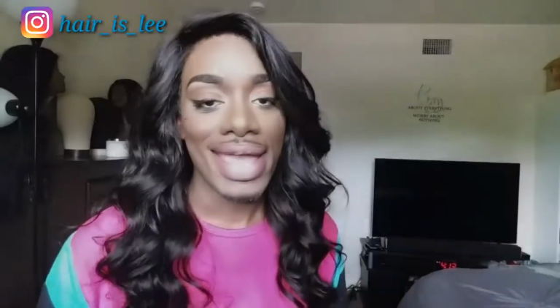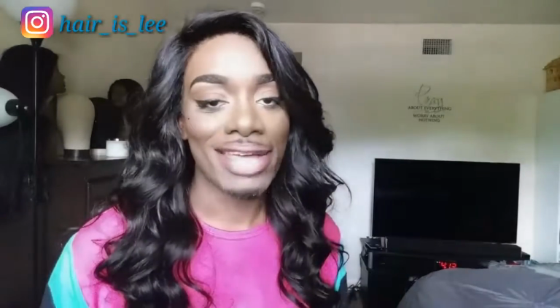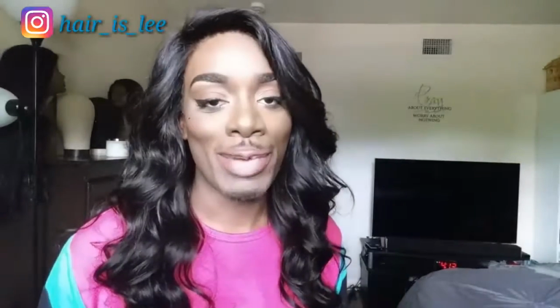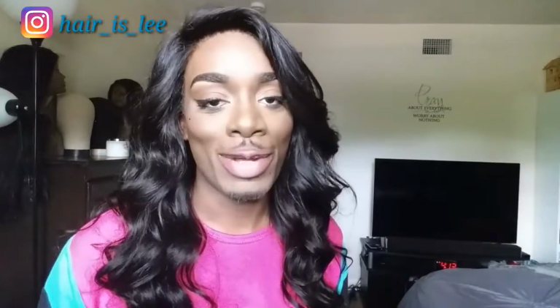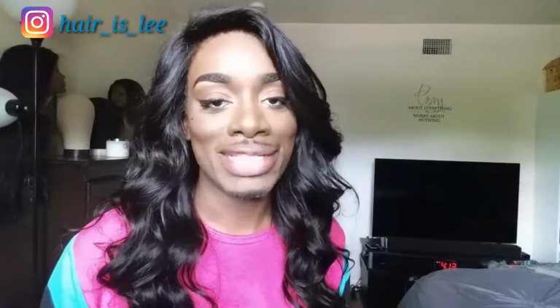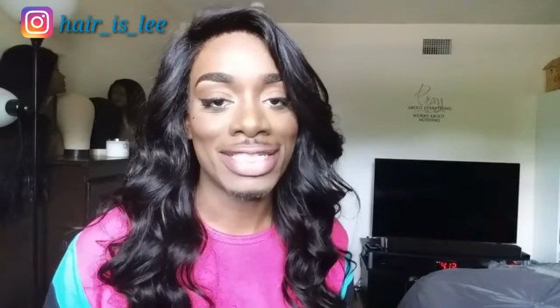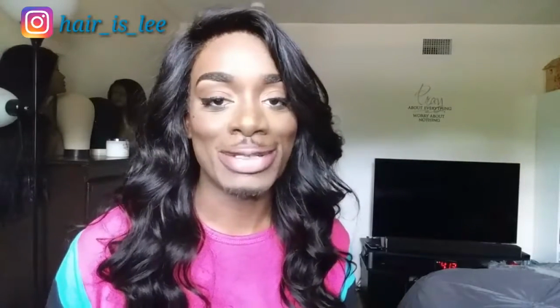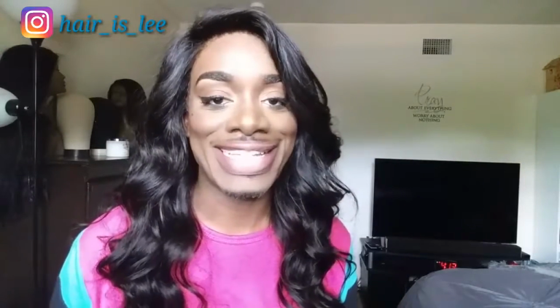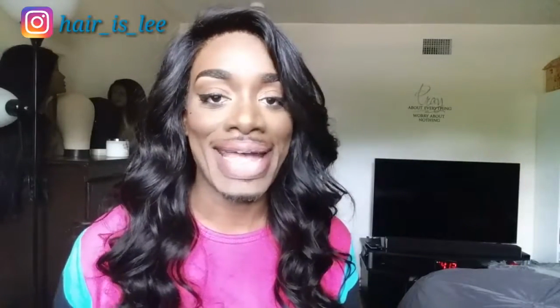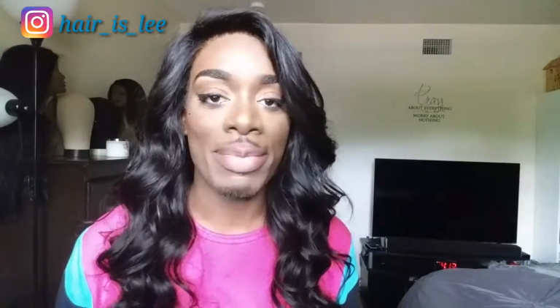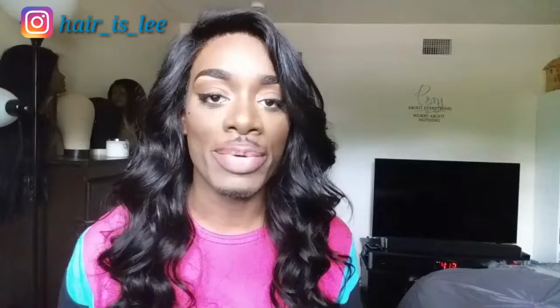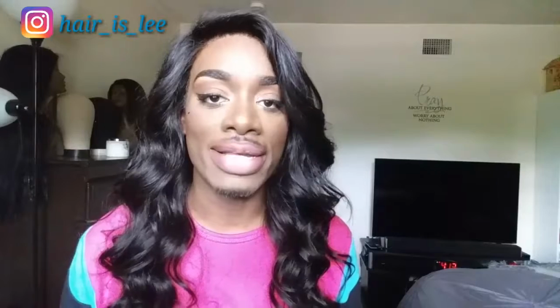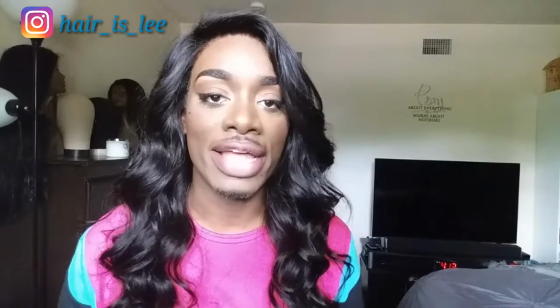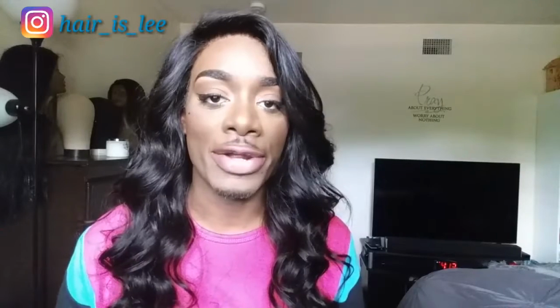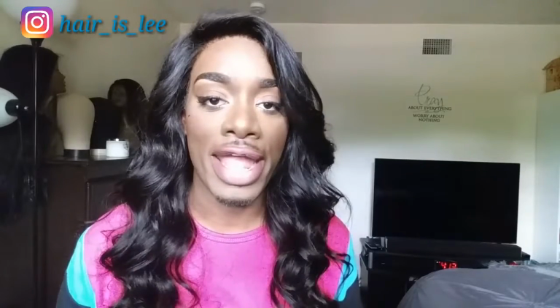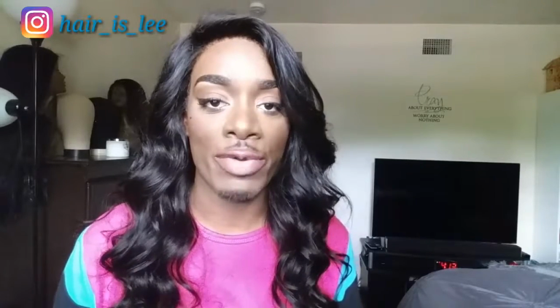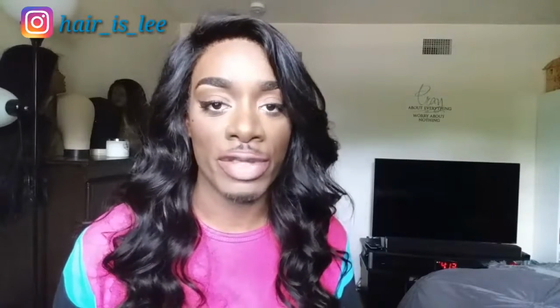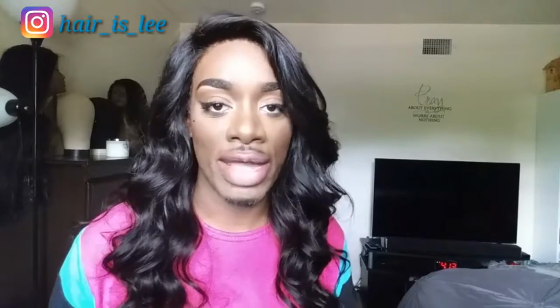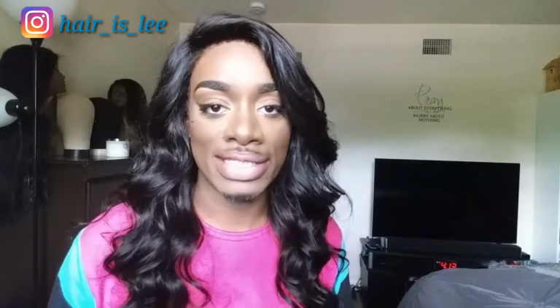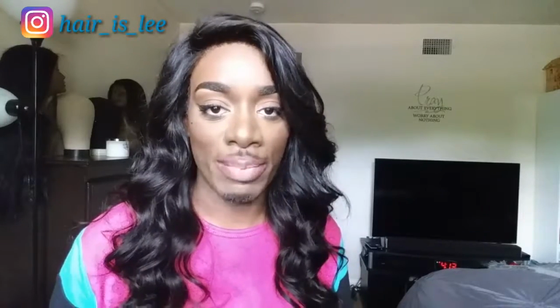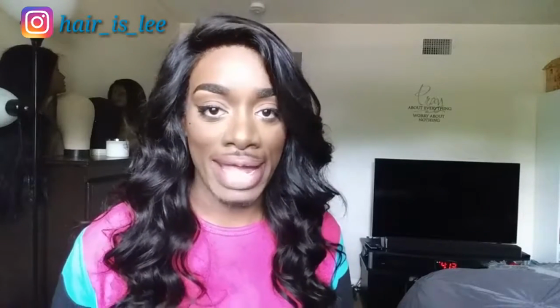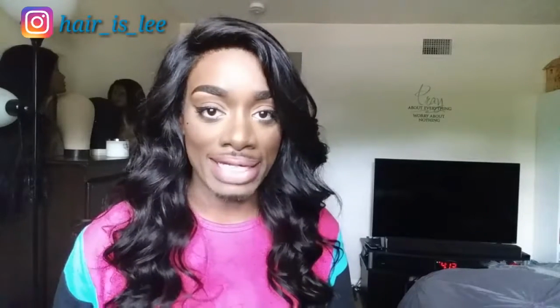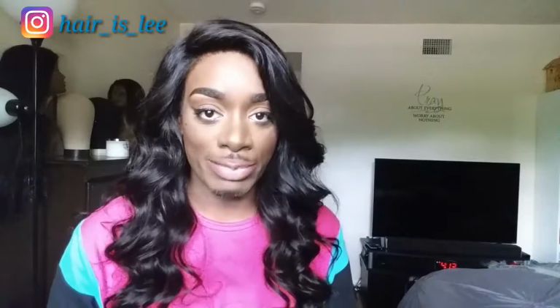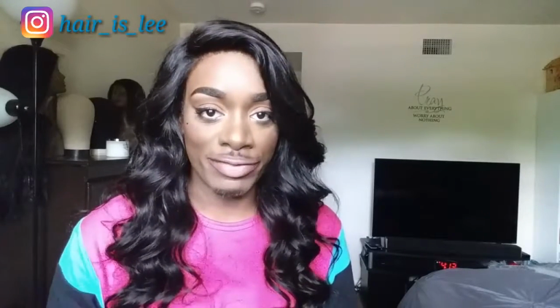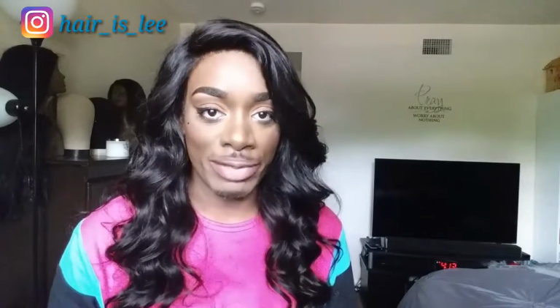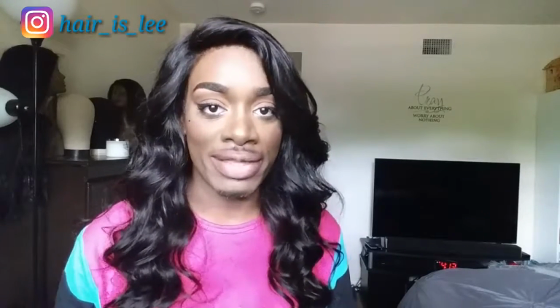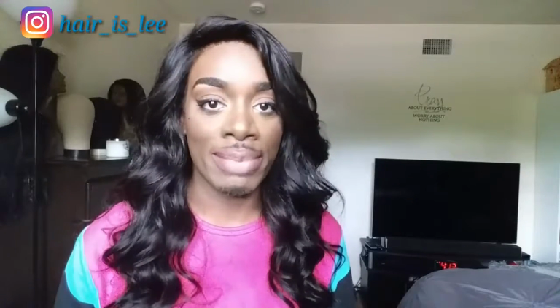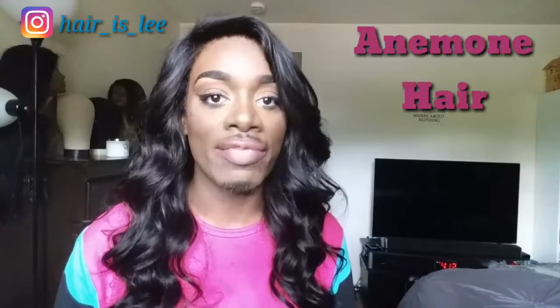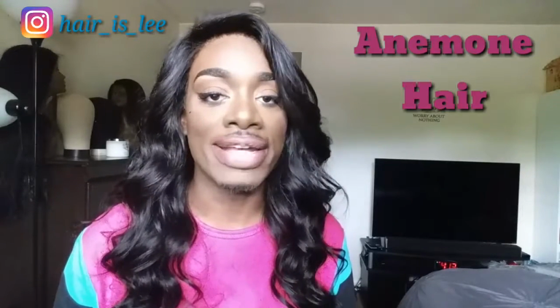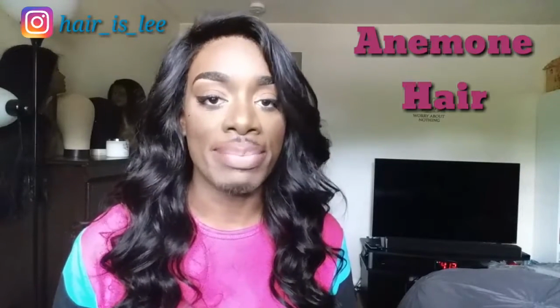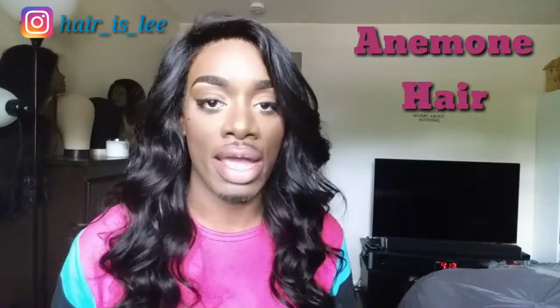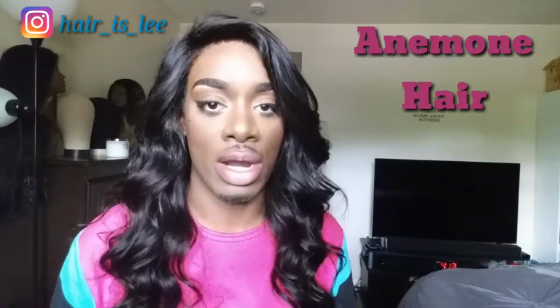Hey everybody, welcome back to my channel. Today I'm here with another hair review, and it's from an AliExpress vendor by the name of Anenomy Hair.